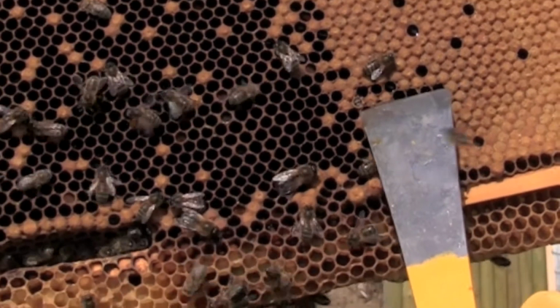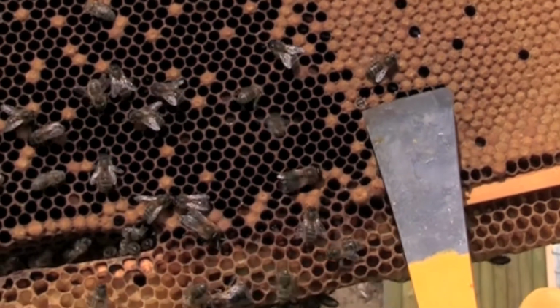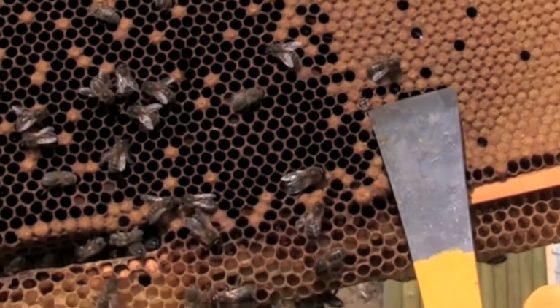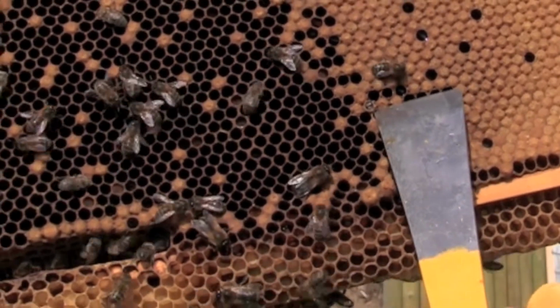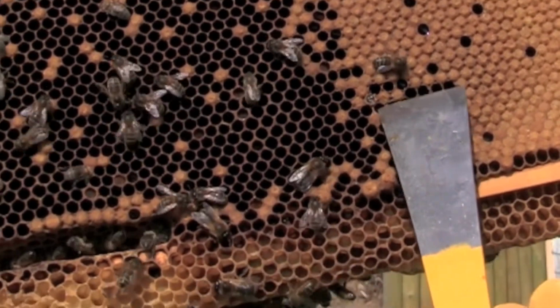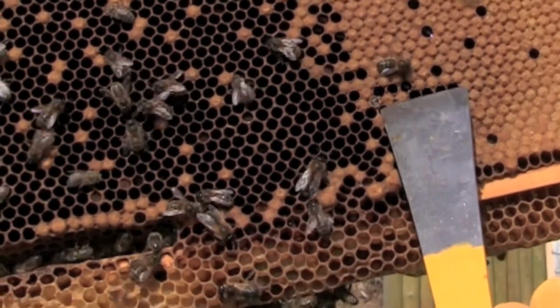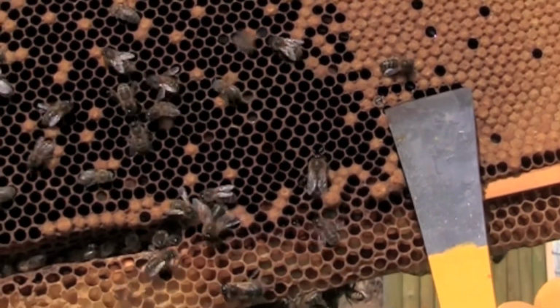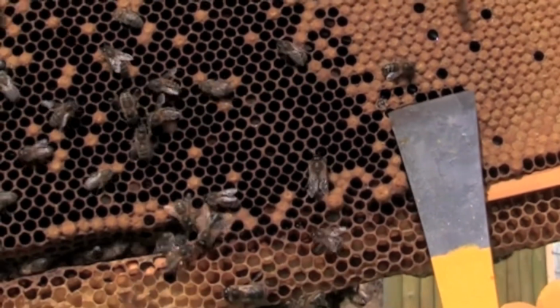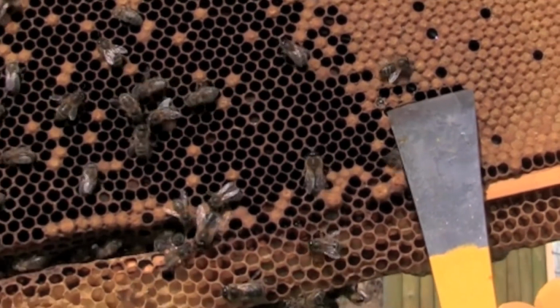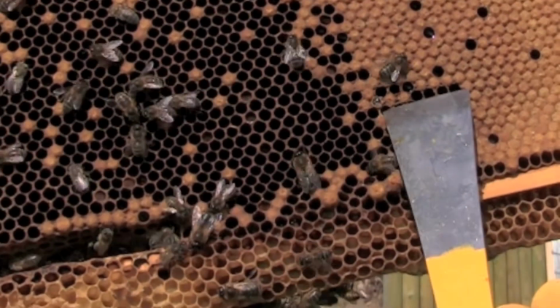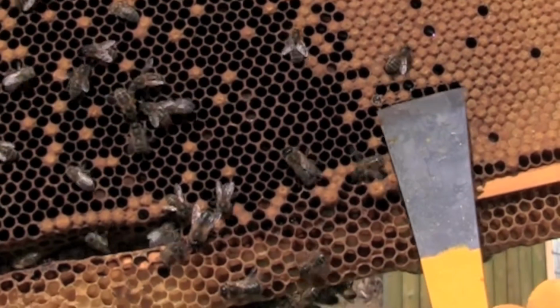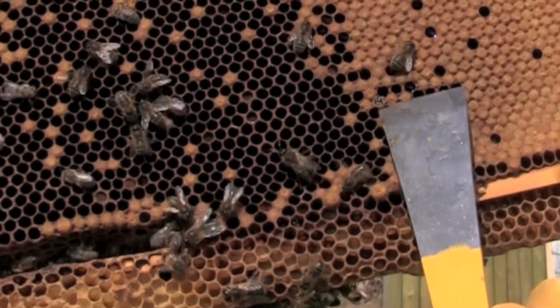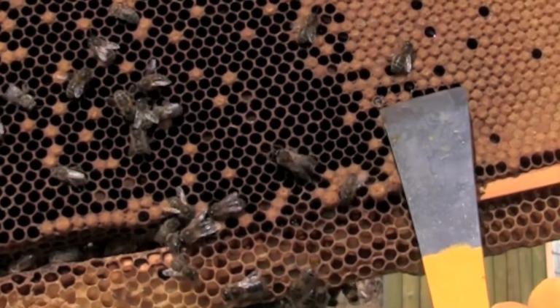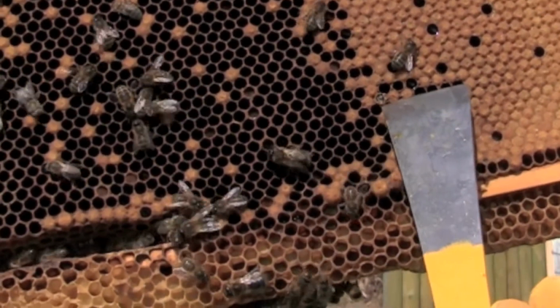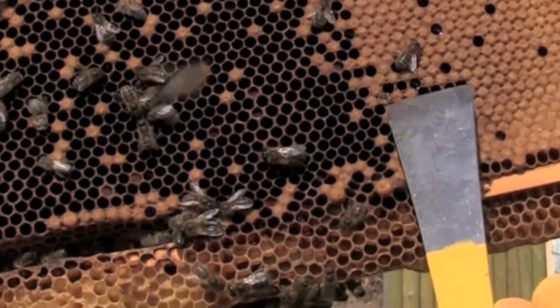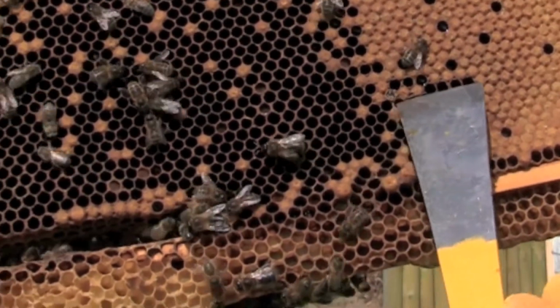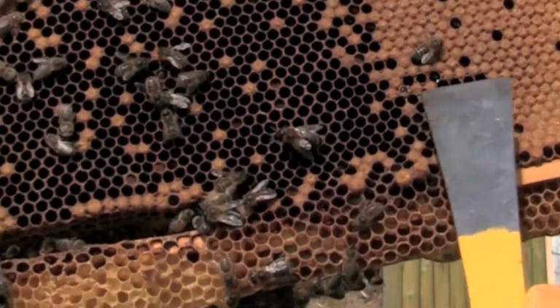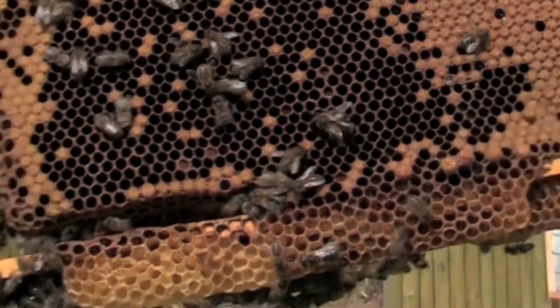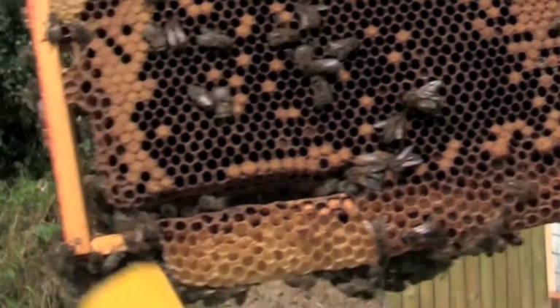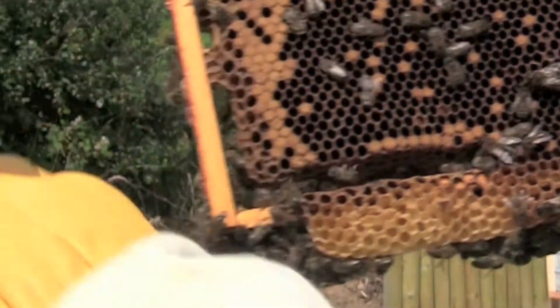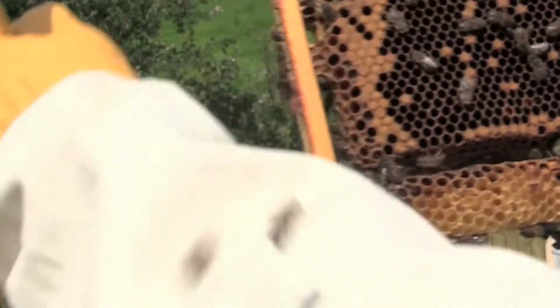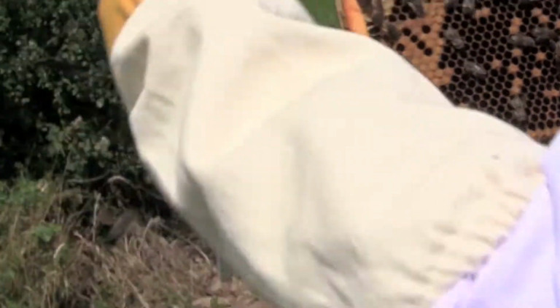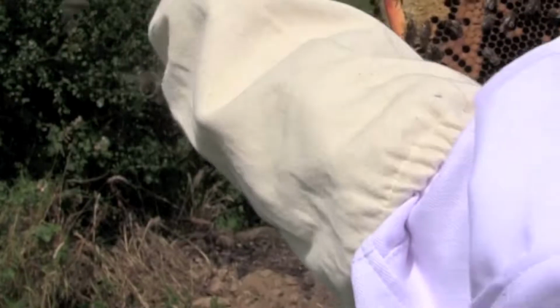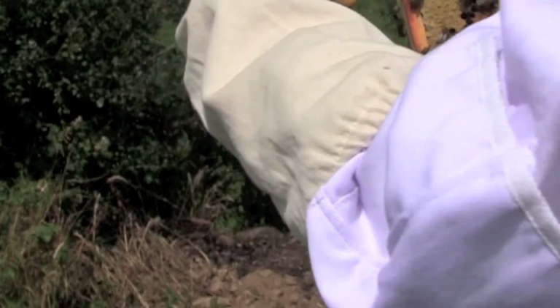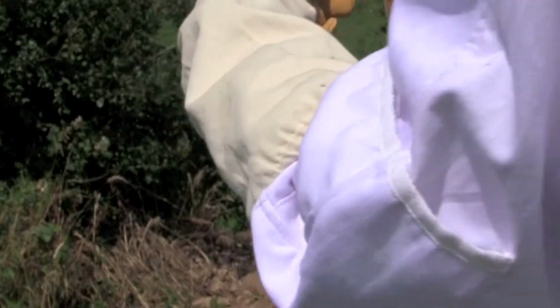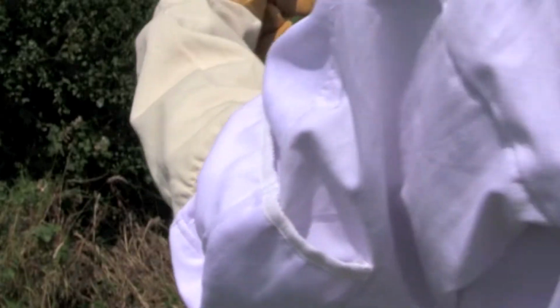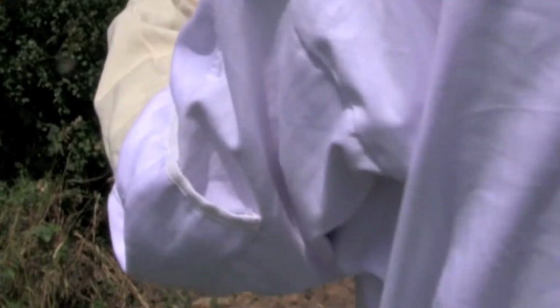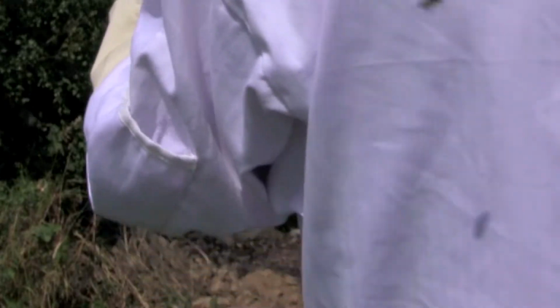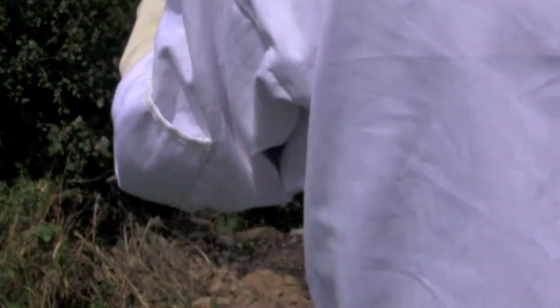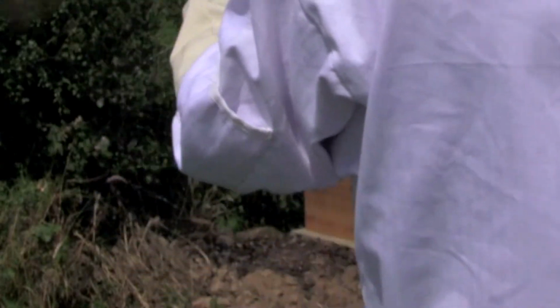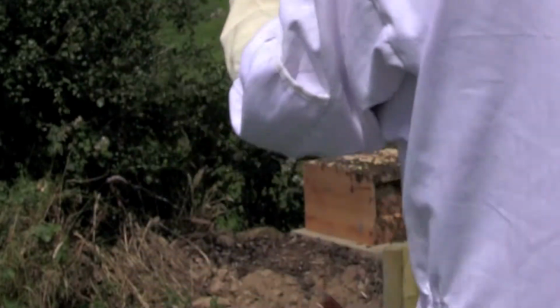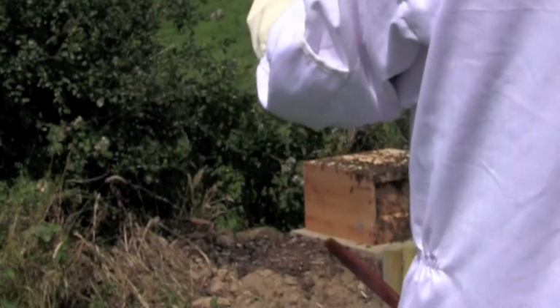I assume he did as much as he could. You can just see him eating his way around and making his way out. New bee!